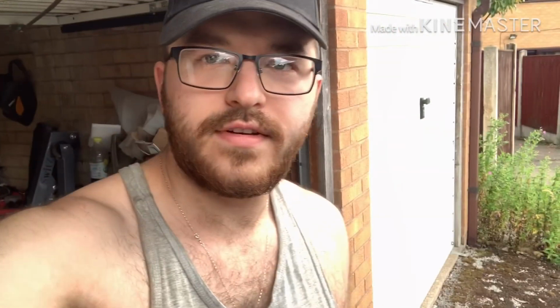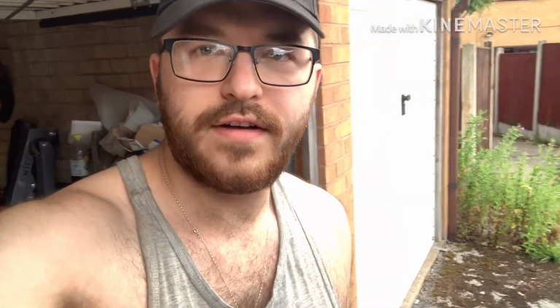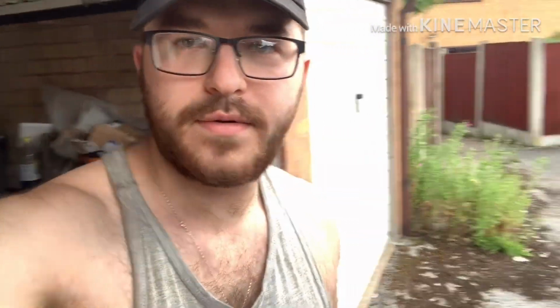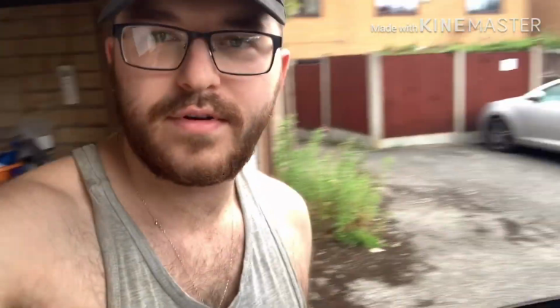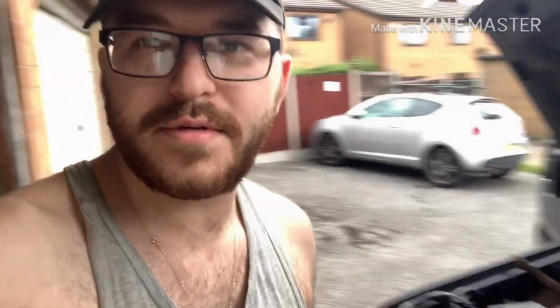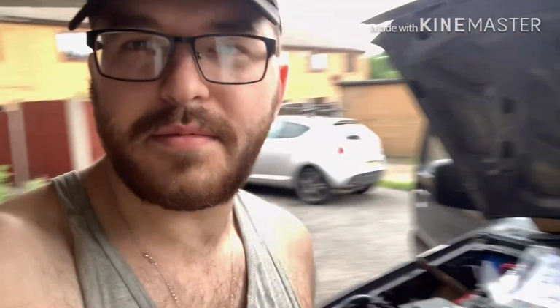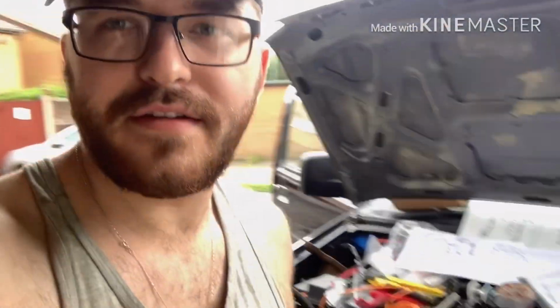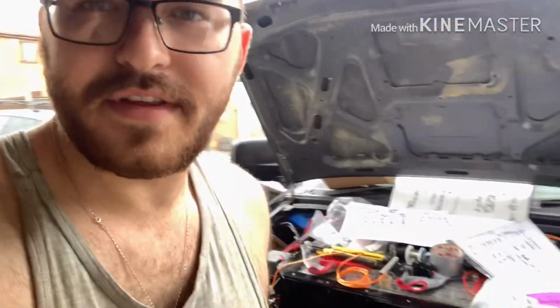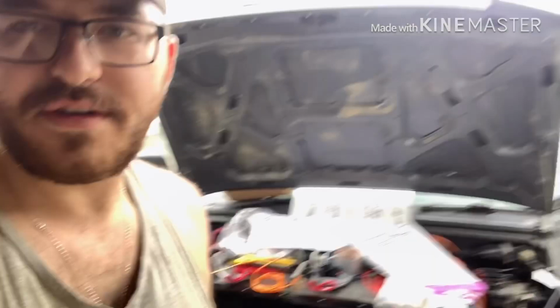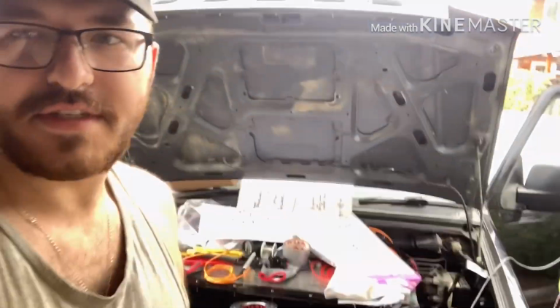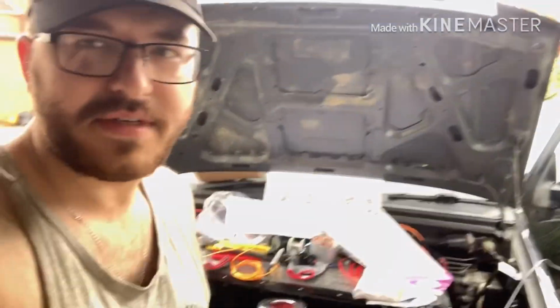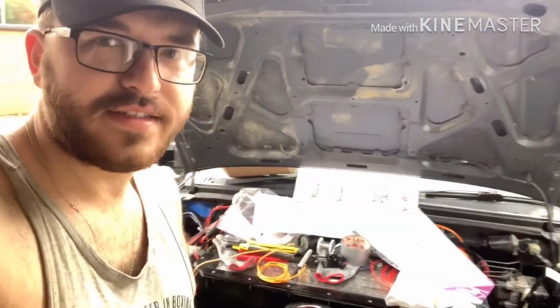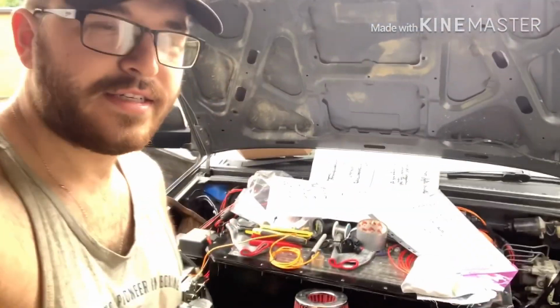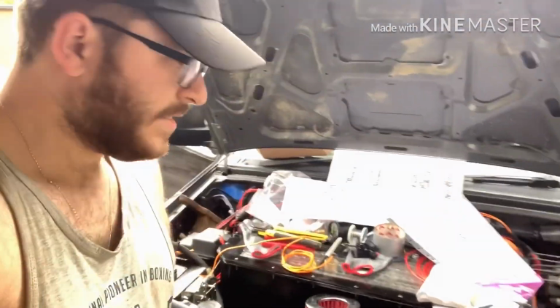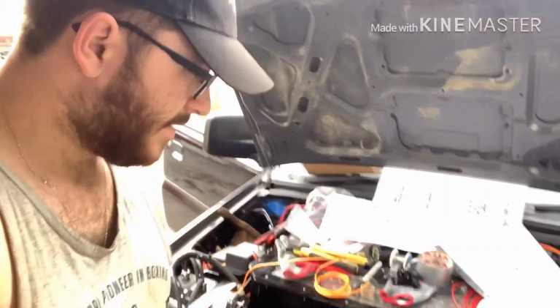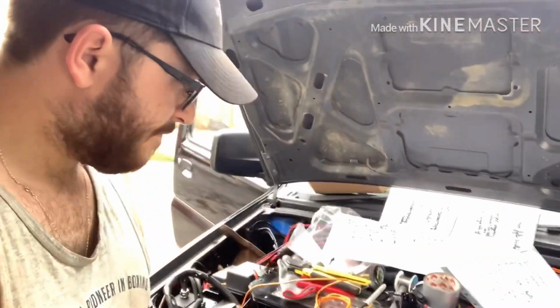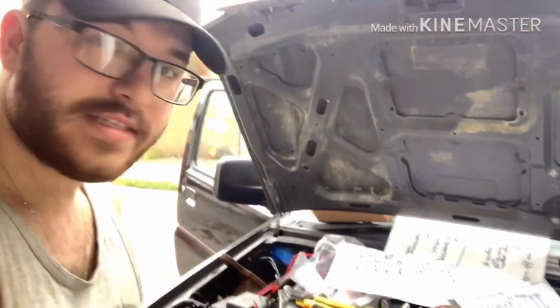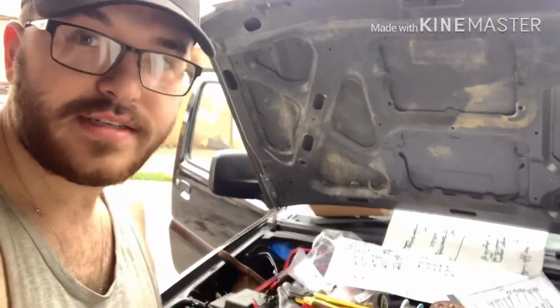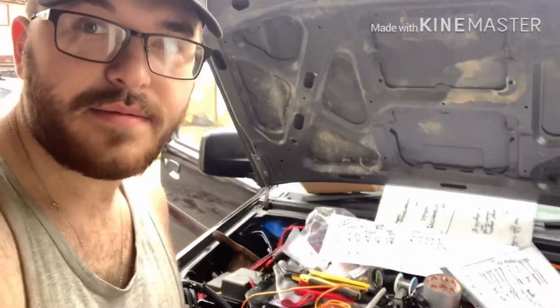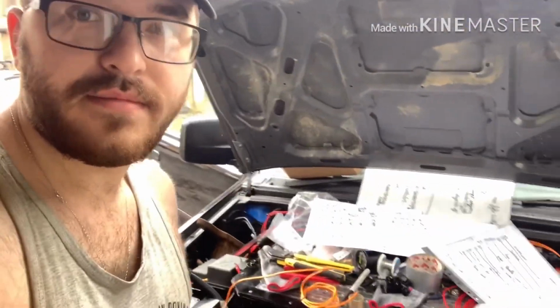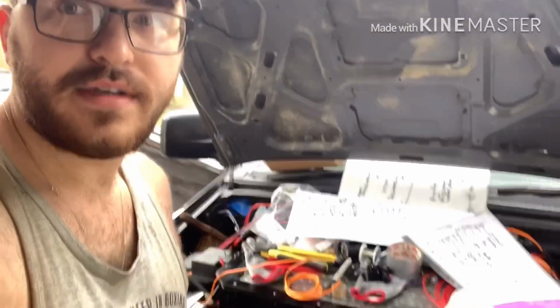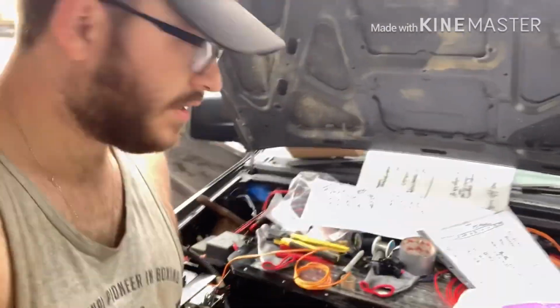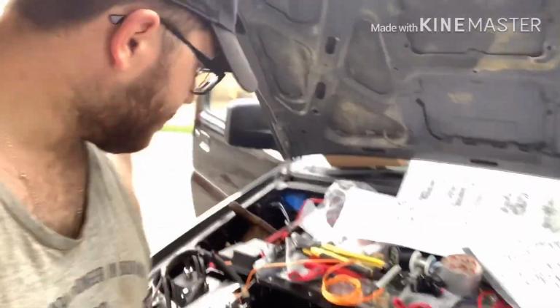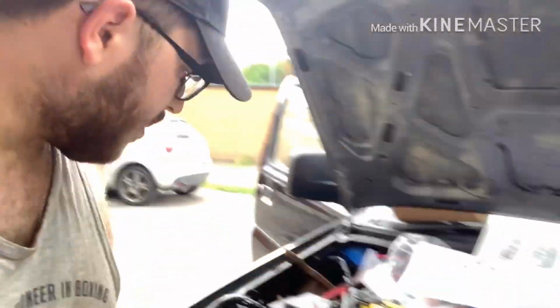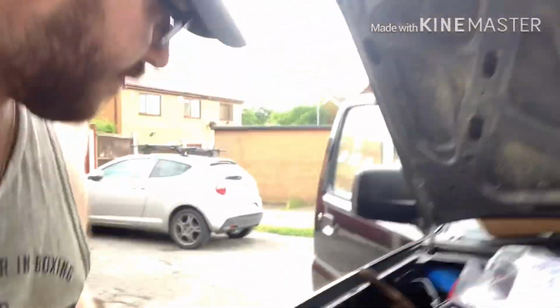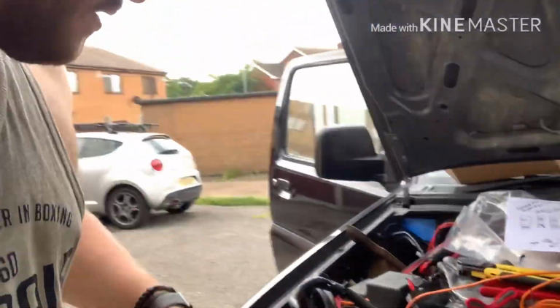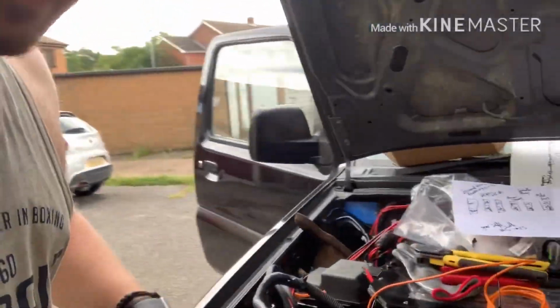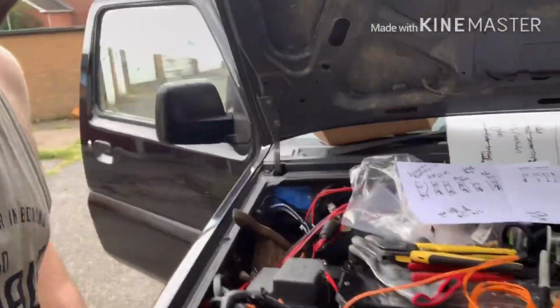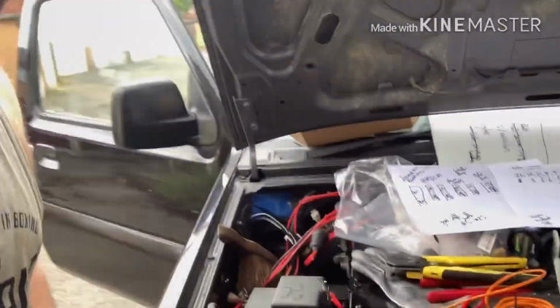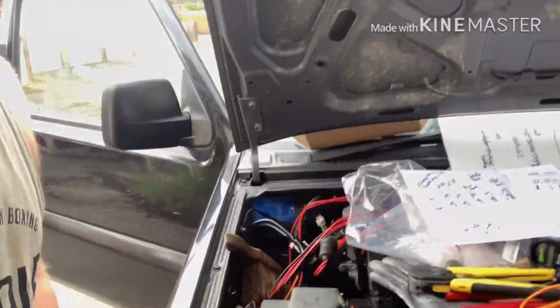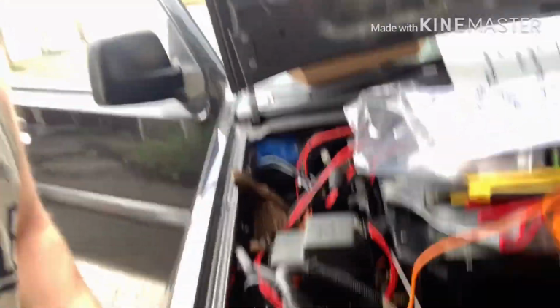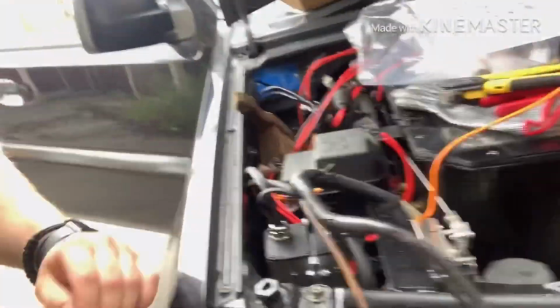Hi everyone, welcome to an update of the Electric Jimny. Since last time, what I've fitted is some more stuff in the engine bay.